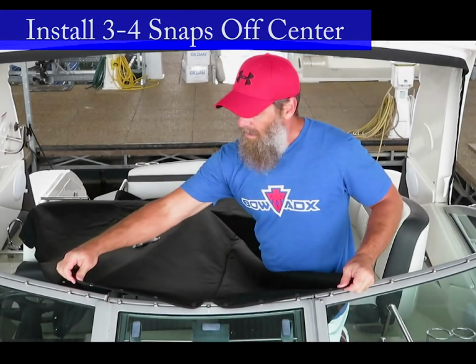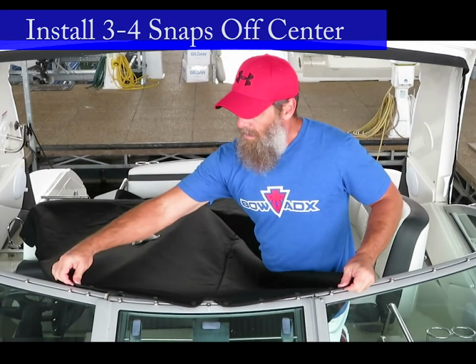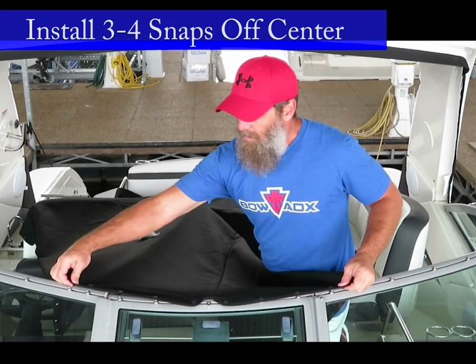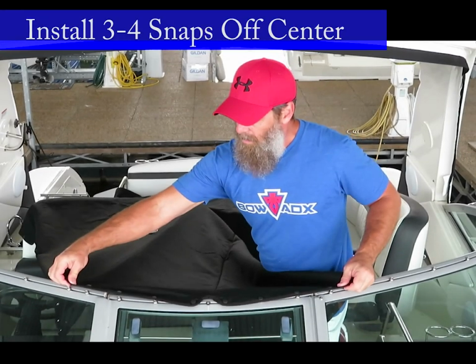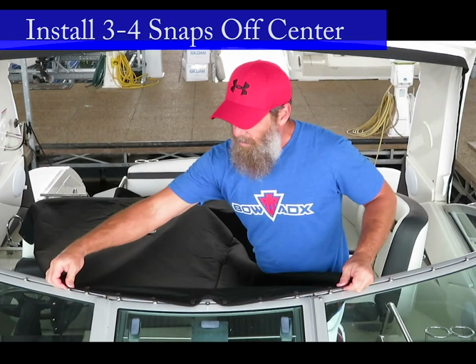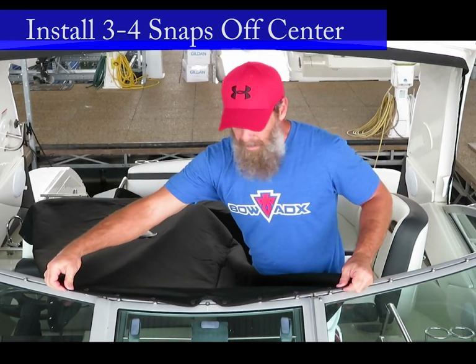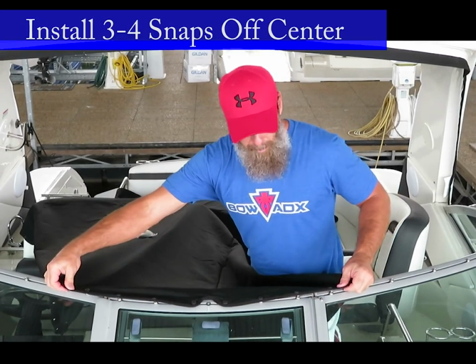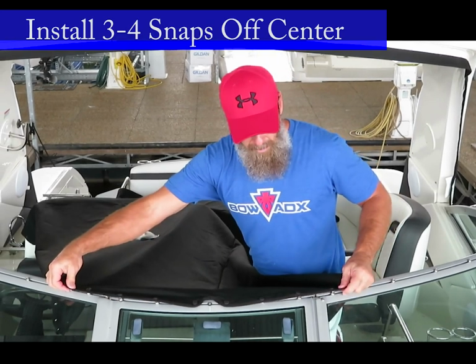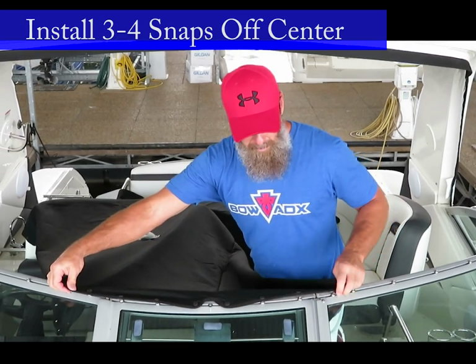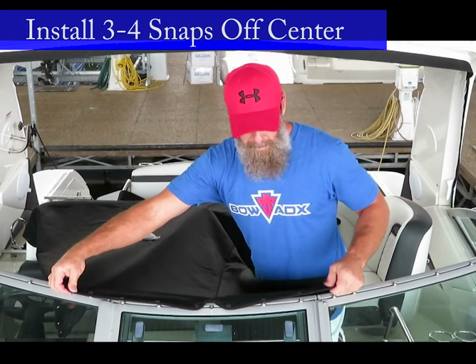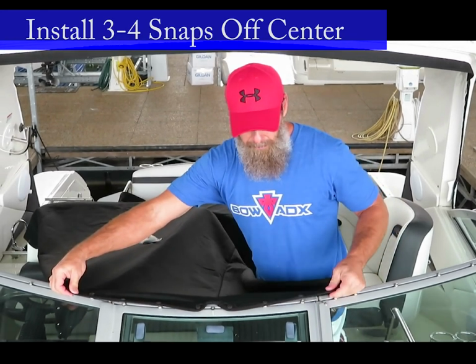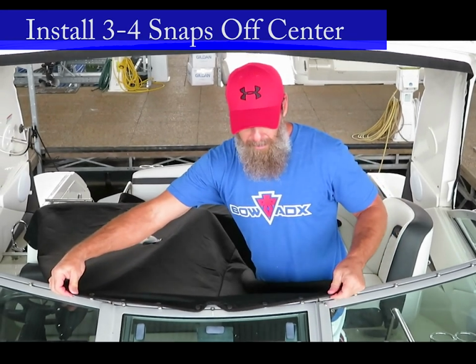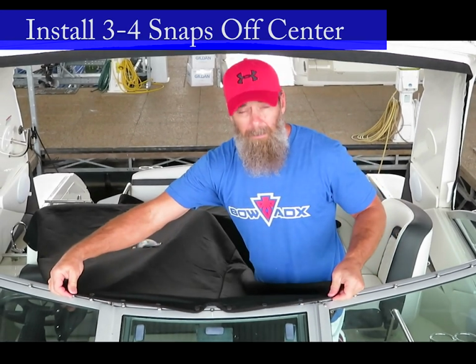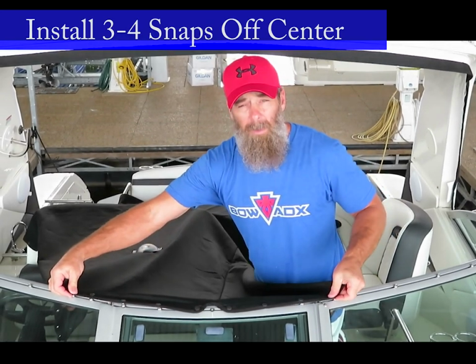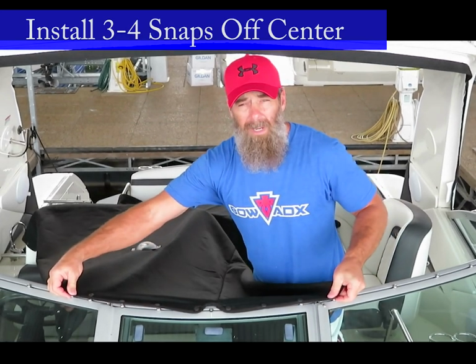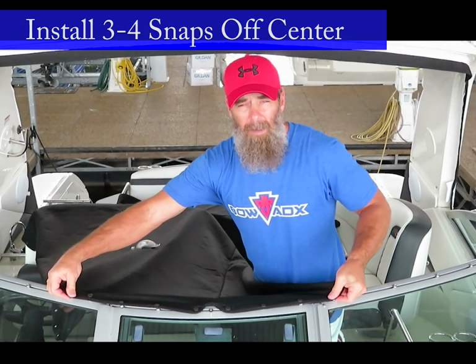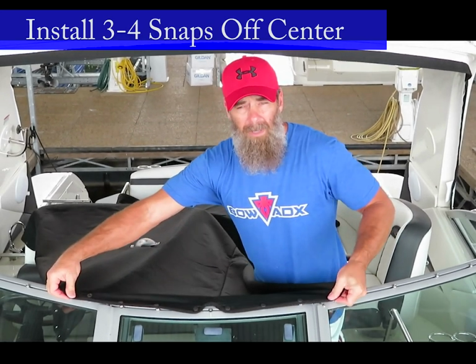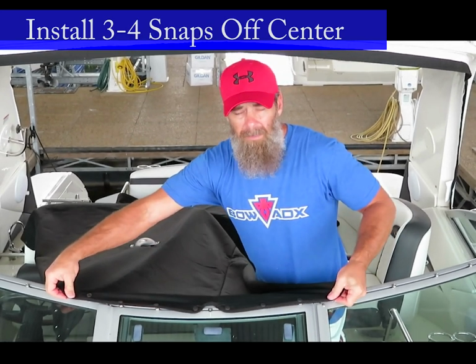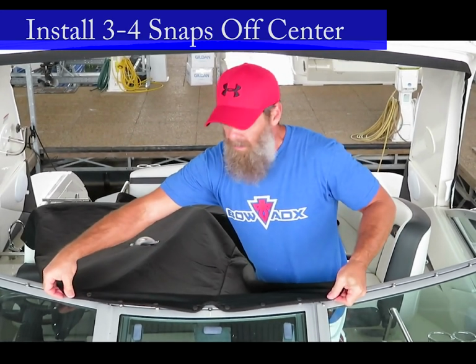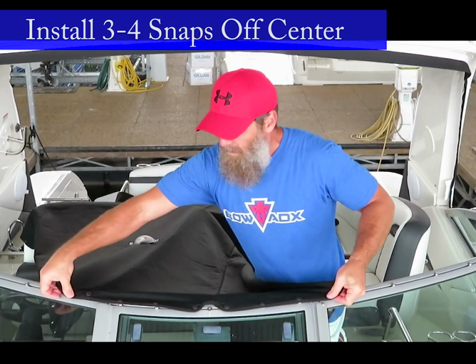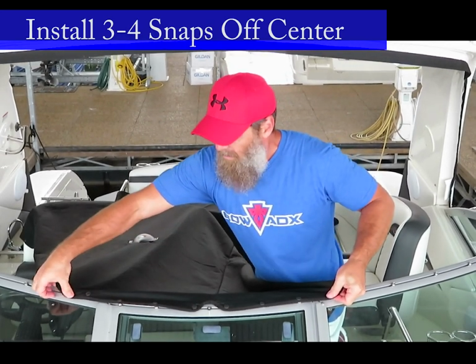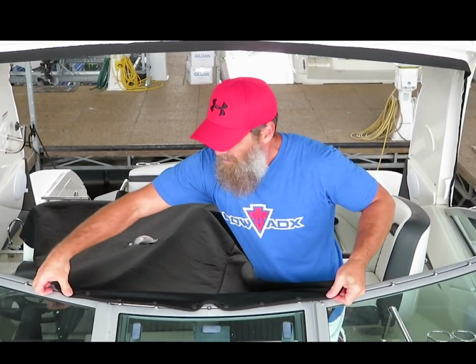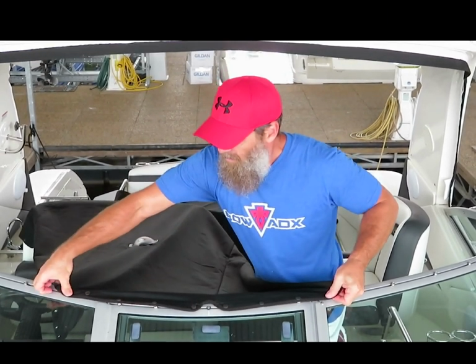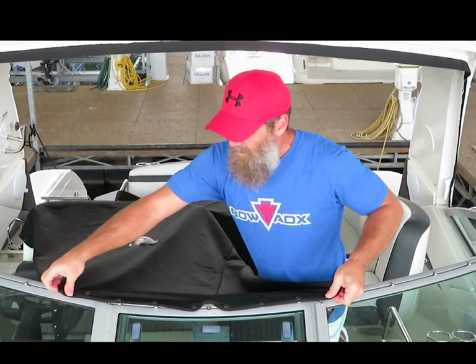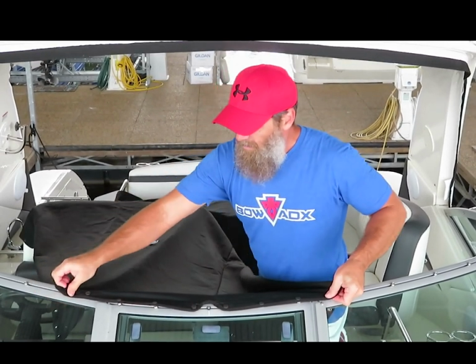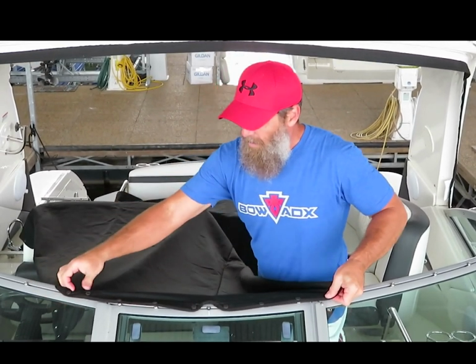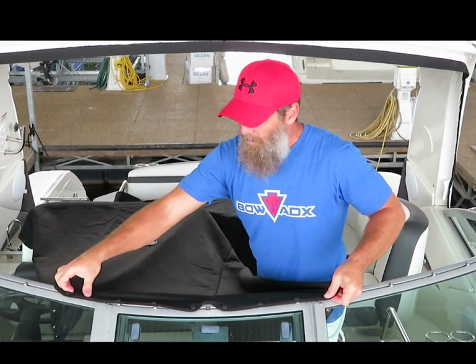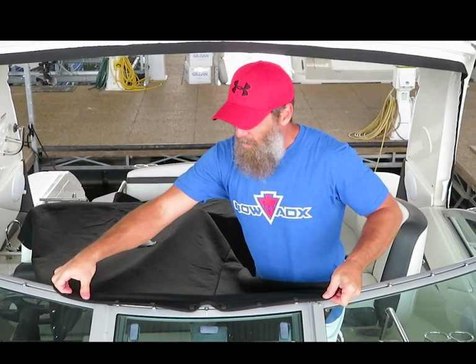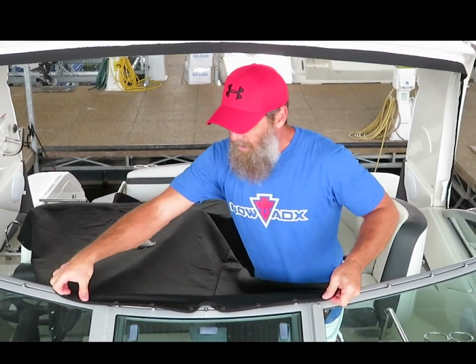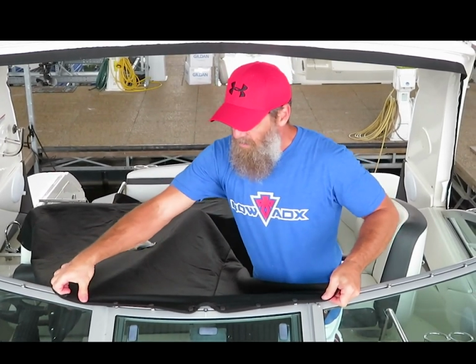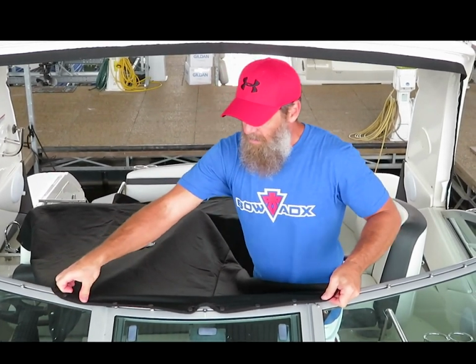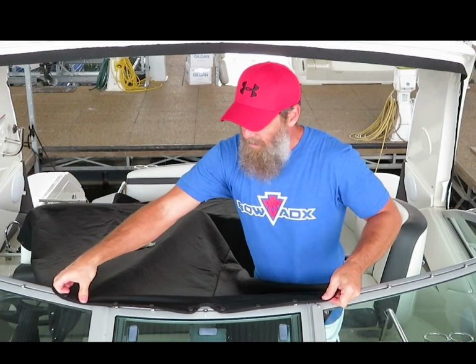You want to come out approximately three to four snaps off center to both port and starboard.